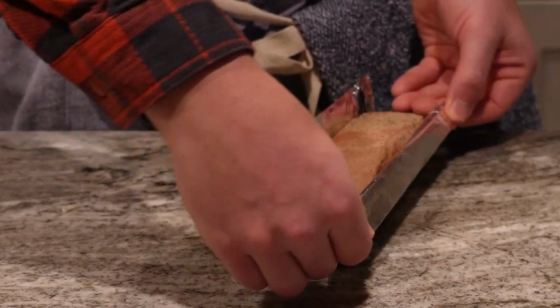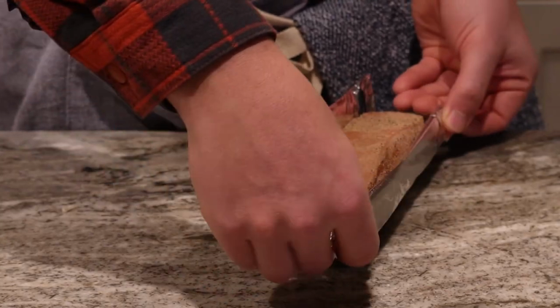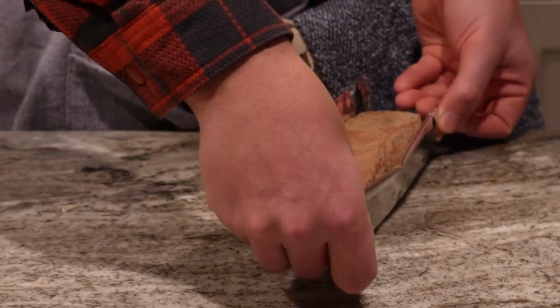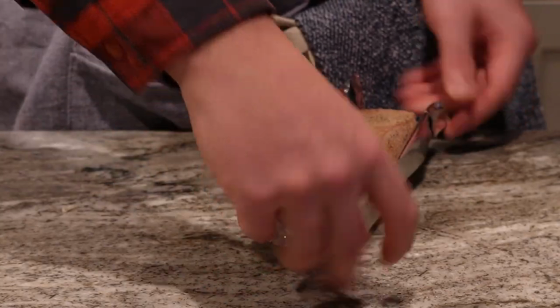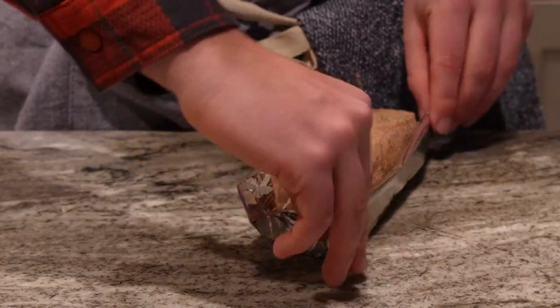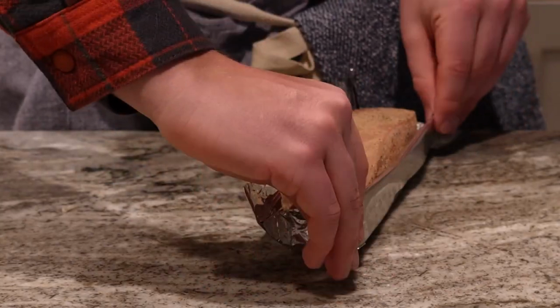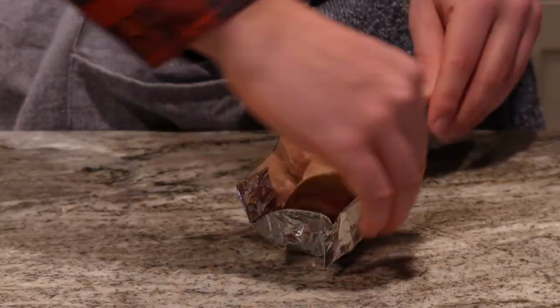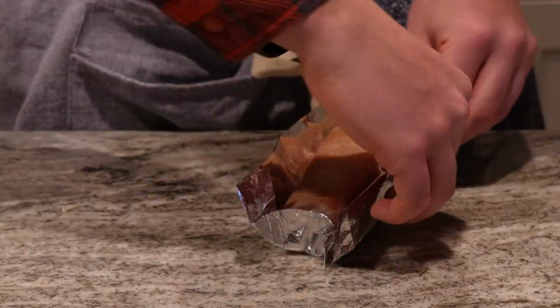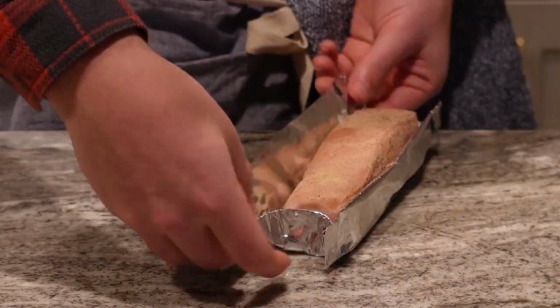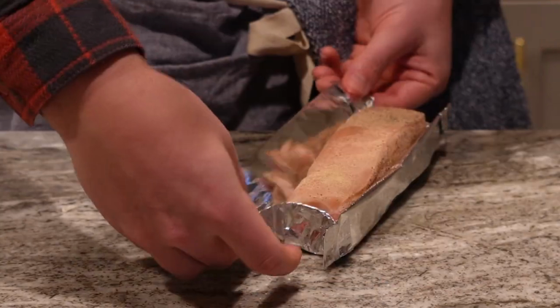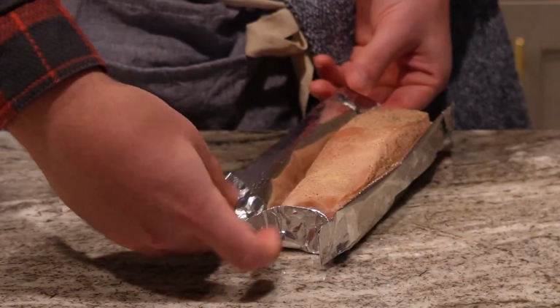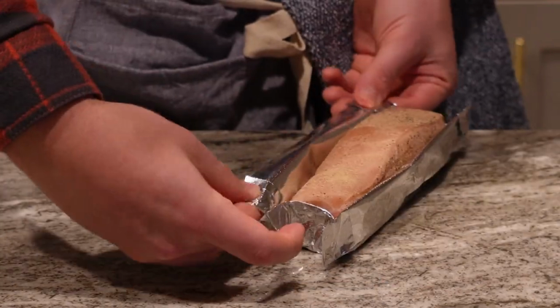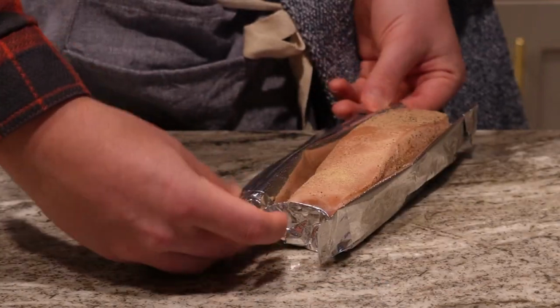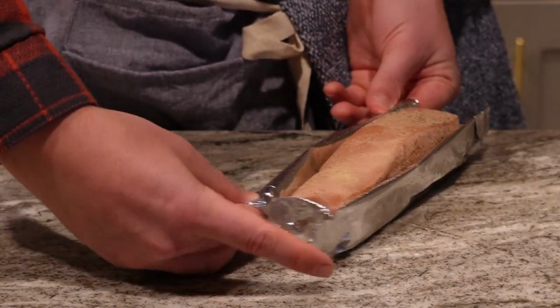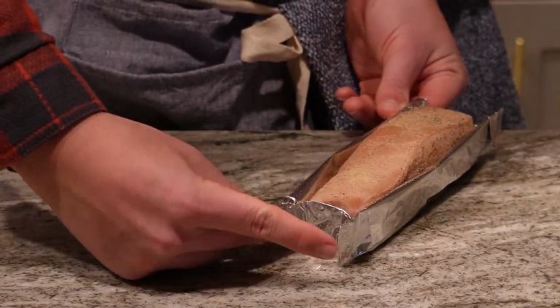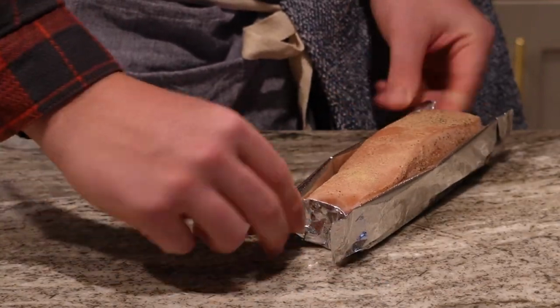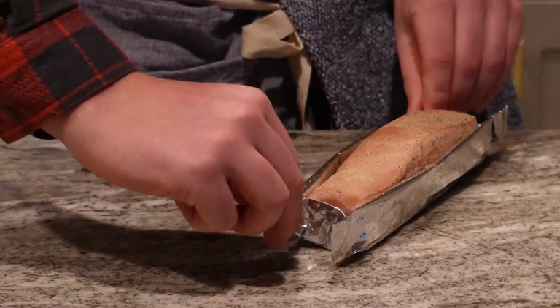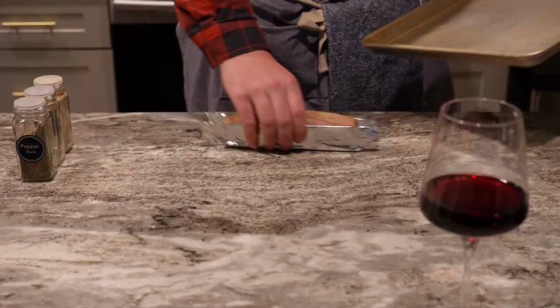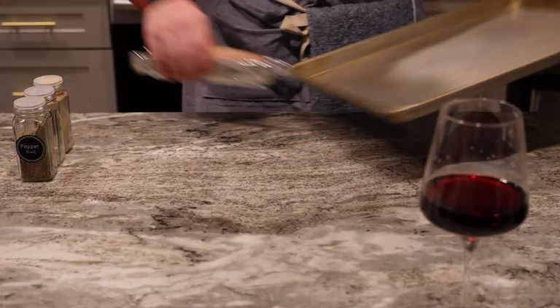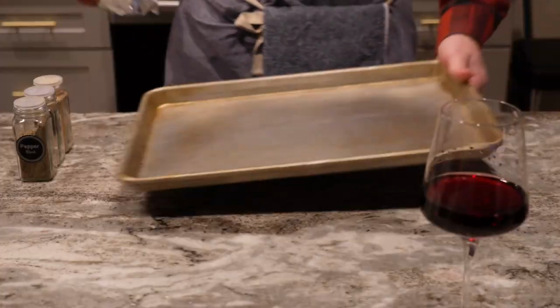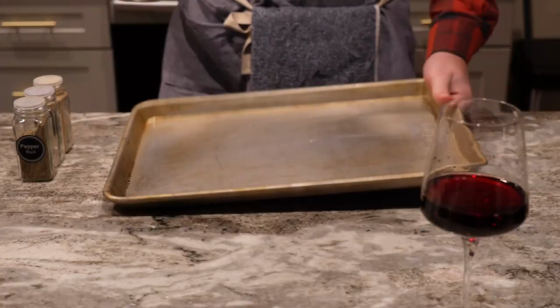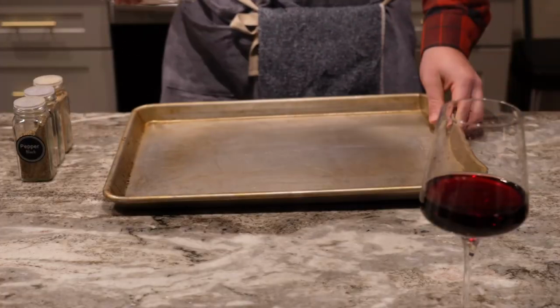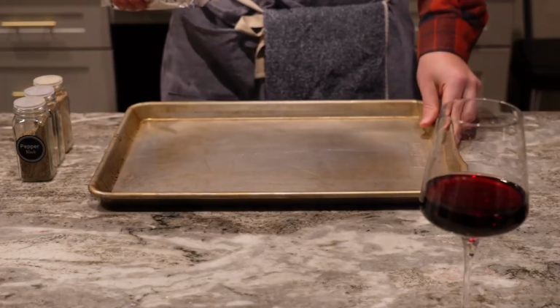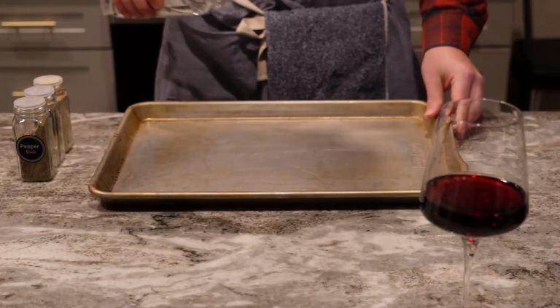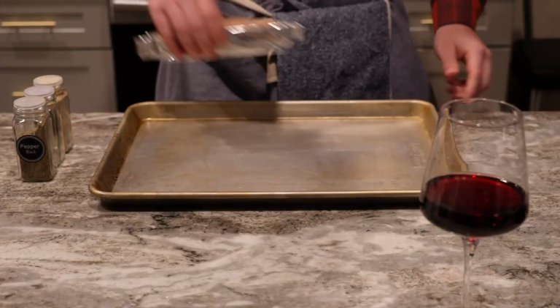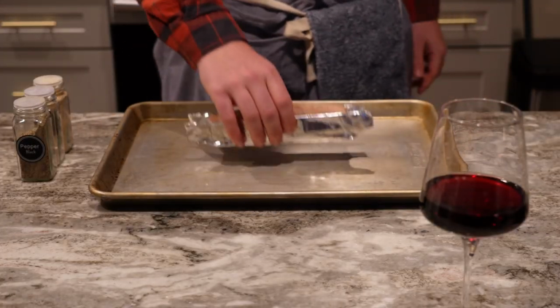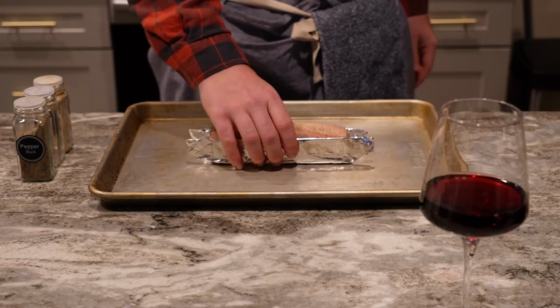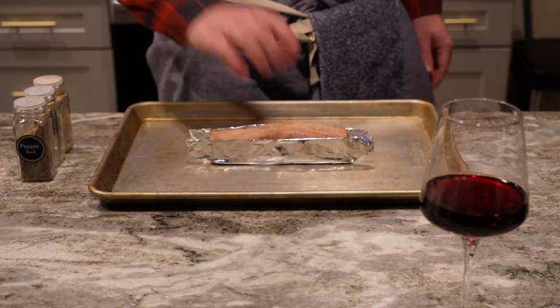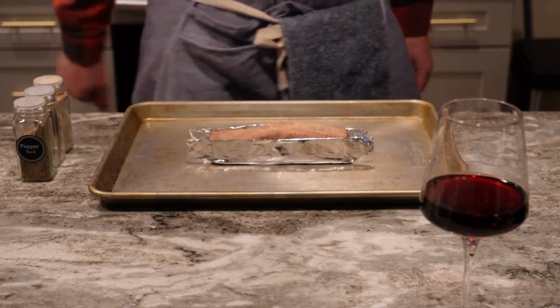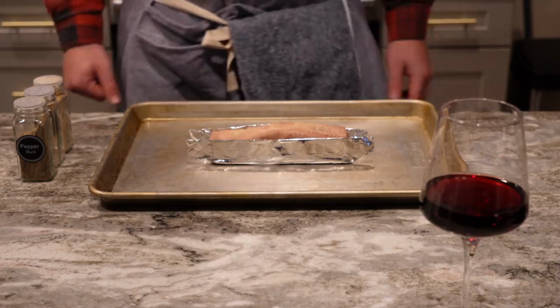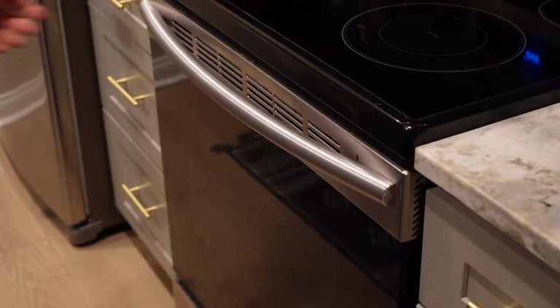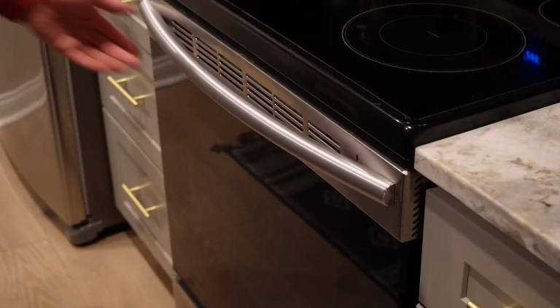Fold those down just to make it easier to hold. Throw it on a pan just in case it spills, and then we're throwing it in the oven.